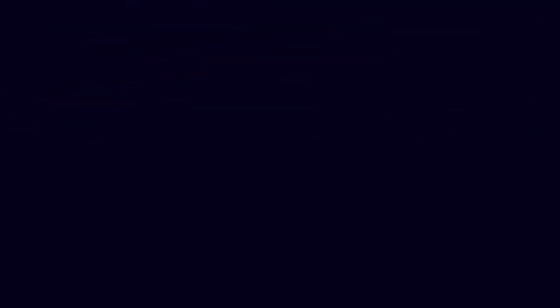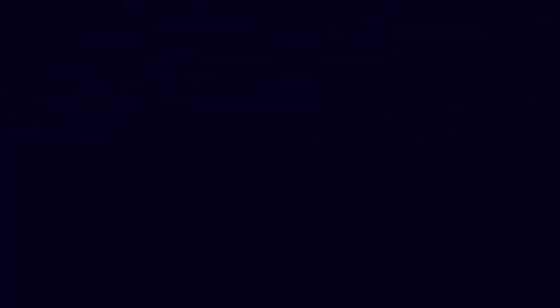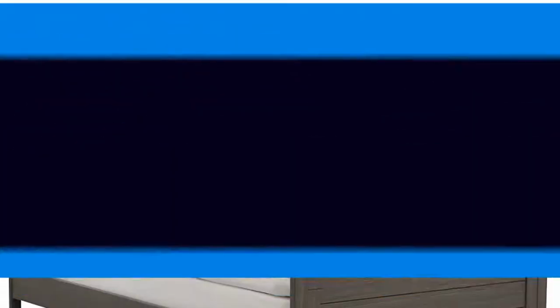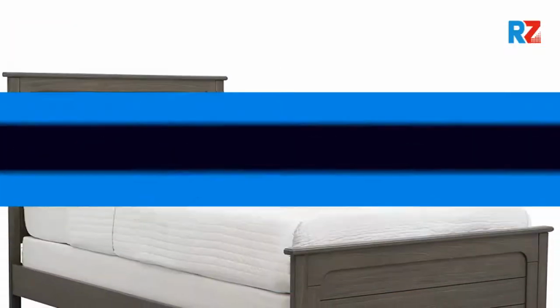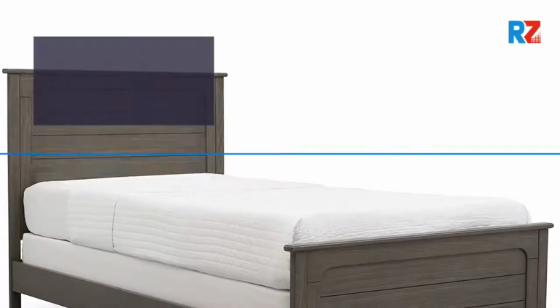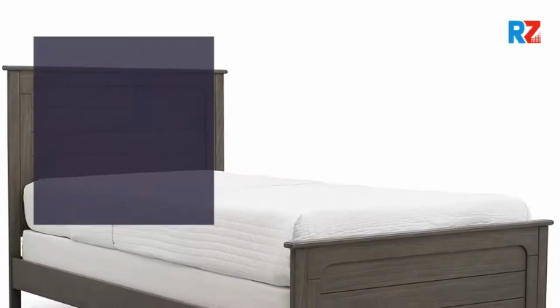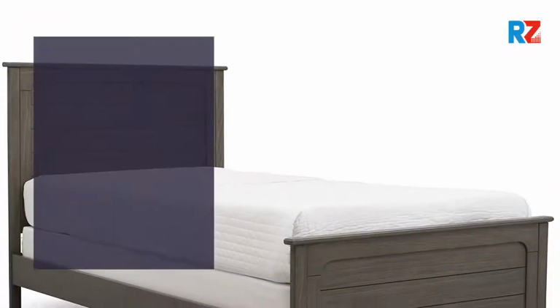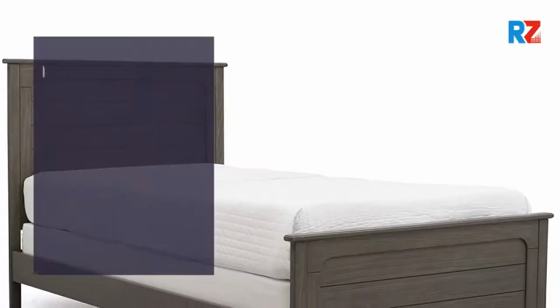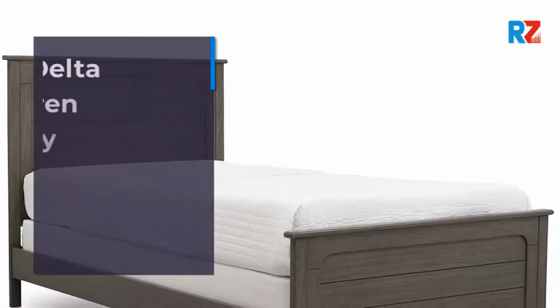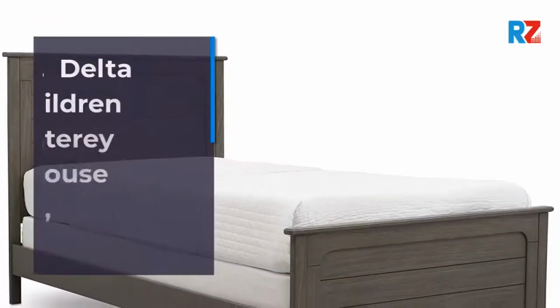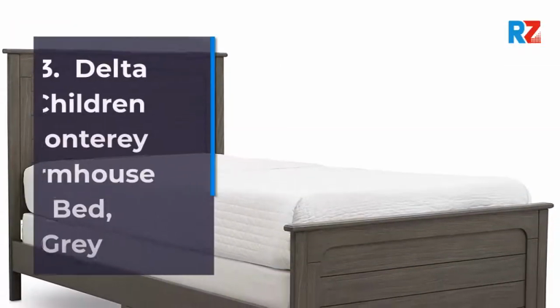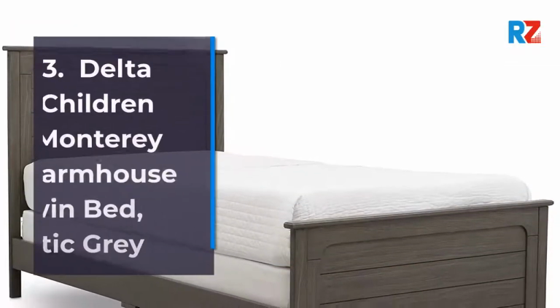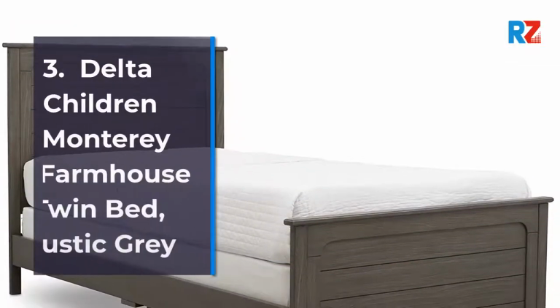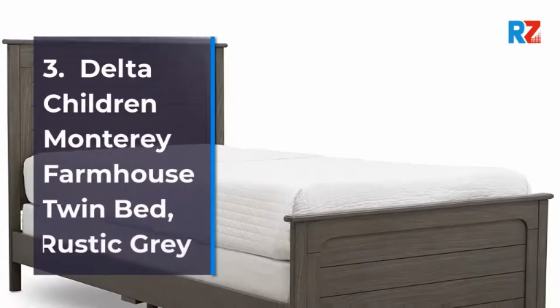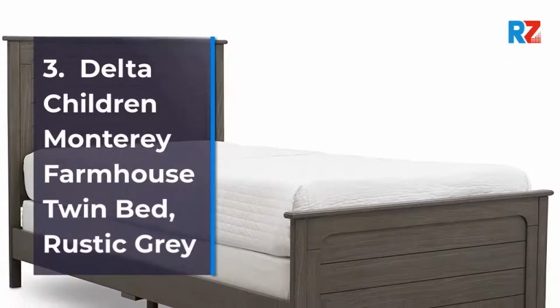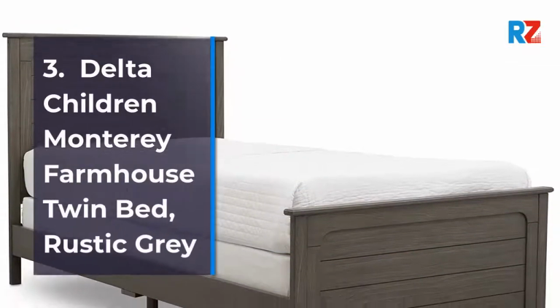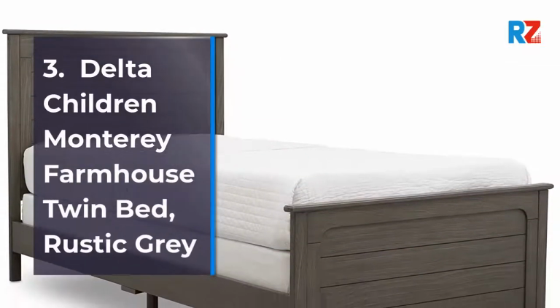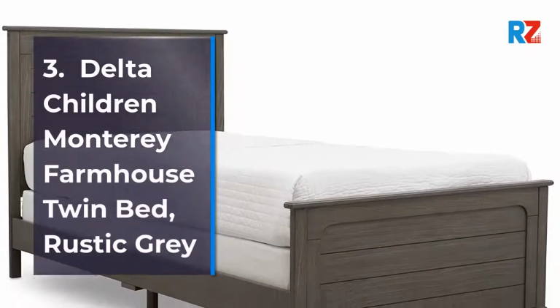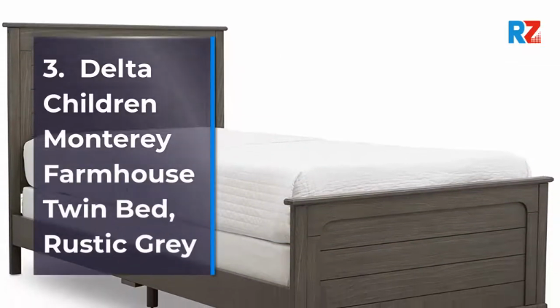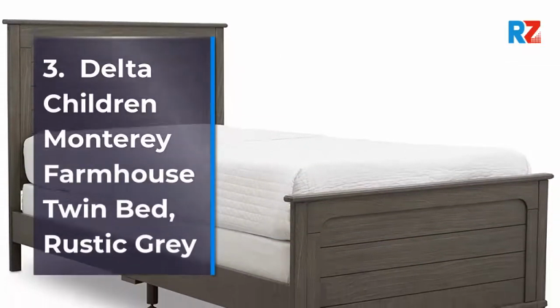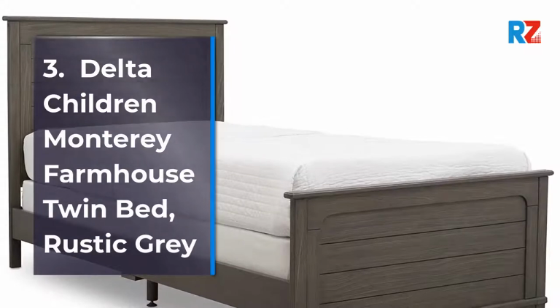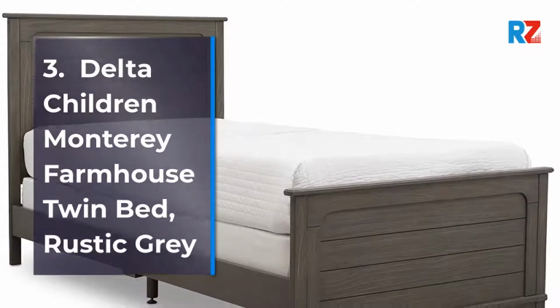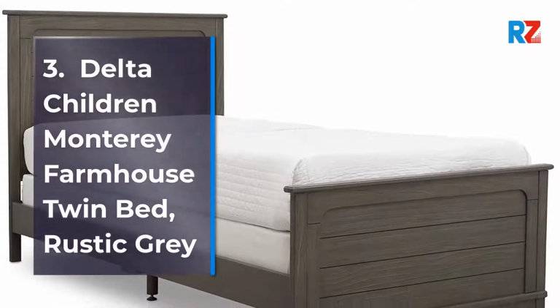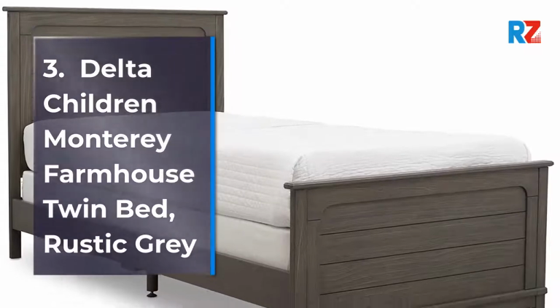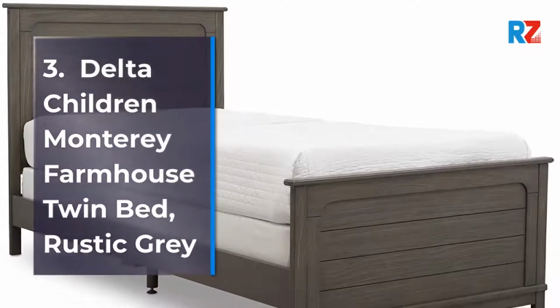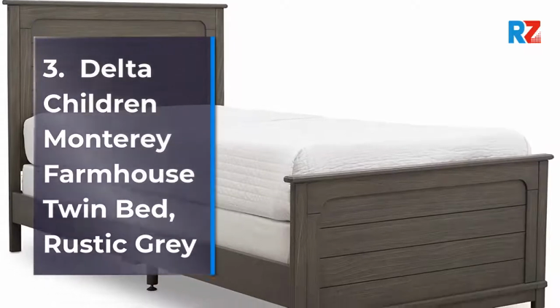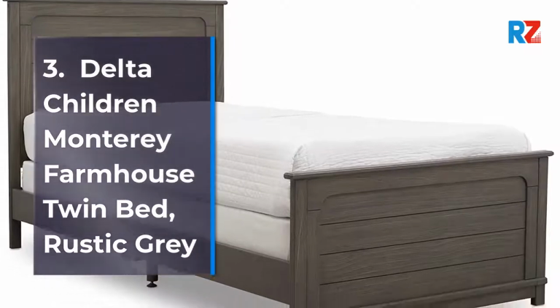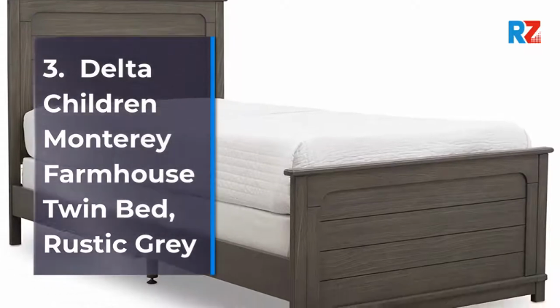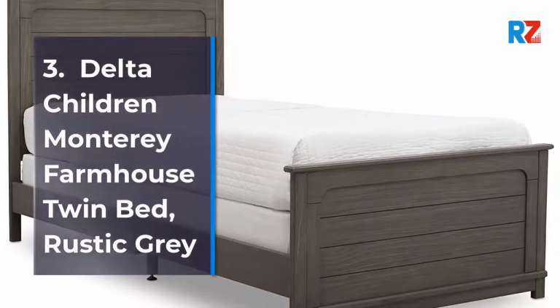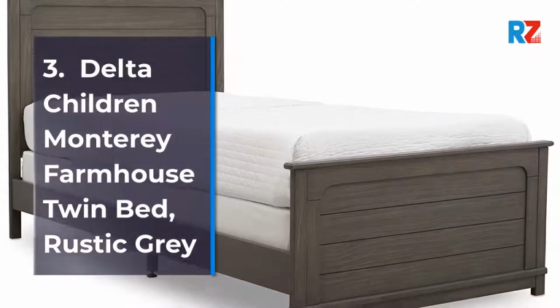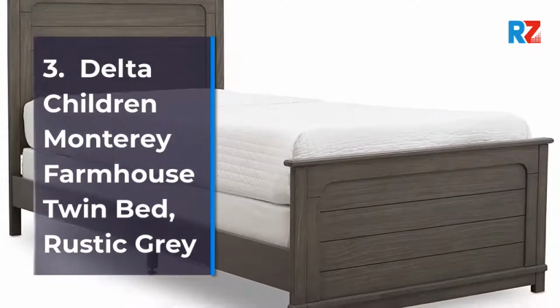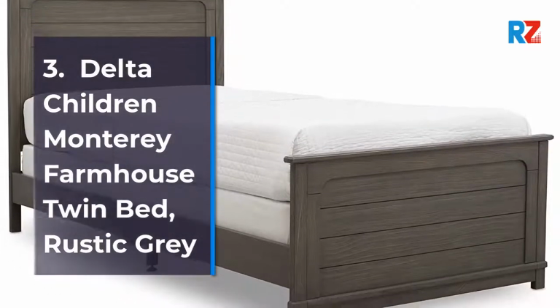3. Delta Children Monterey Farmhouse Twin Bed, Rustic Gray.